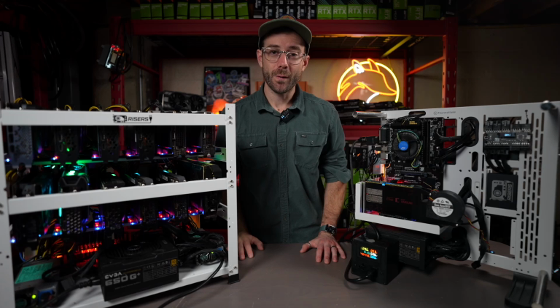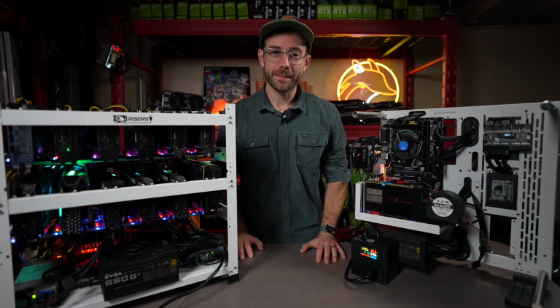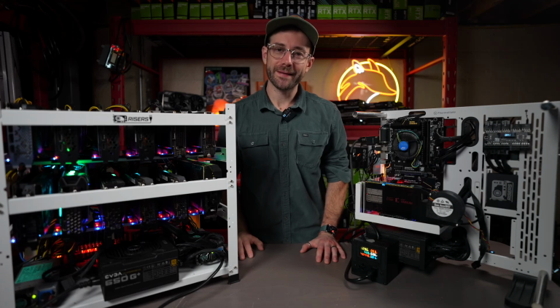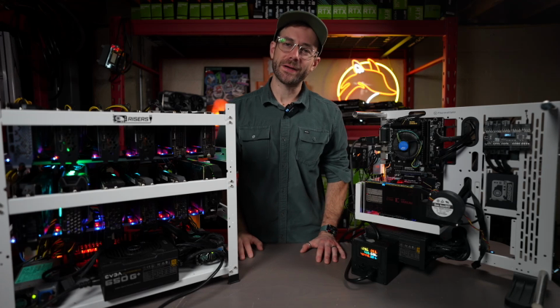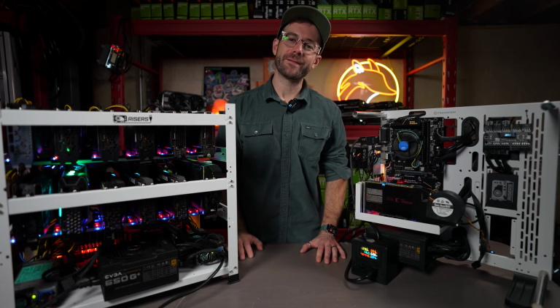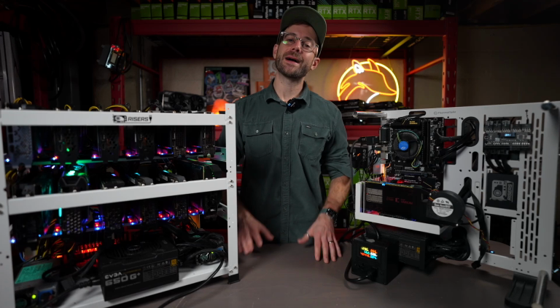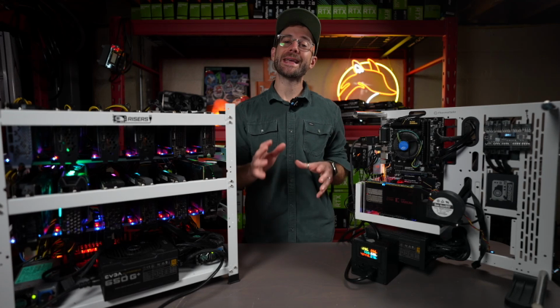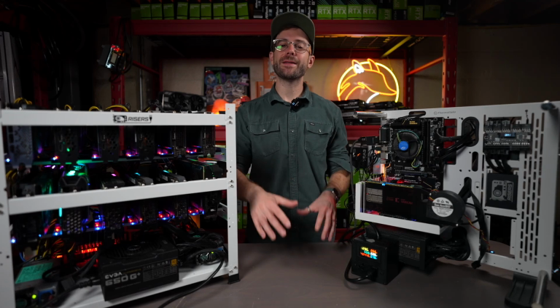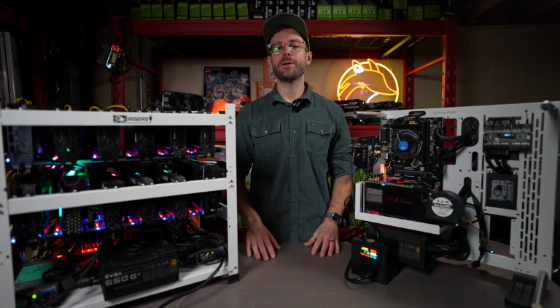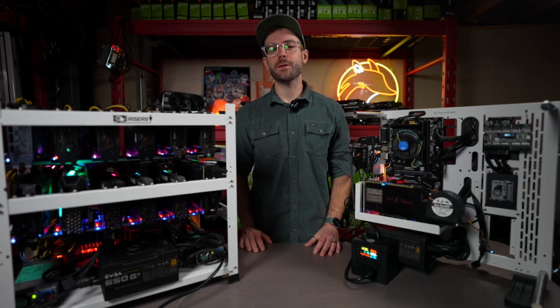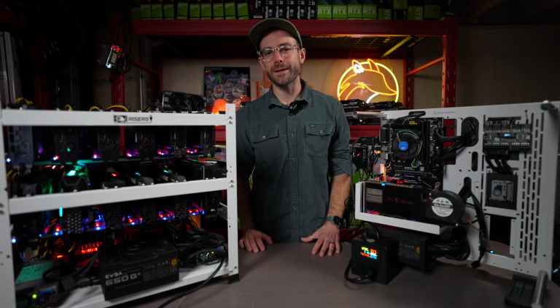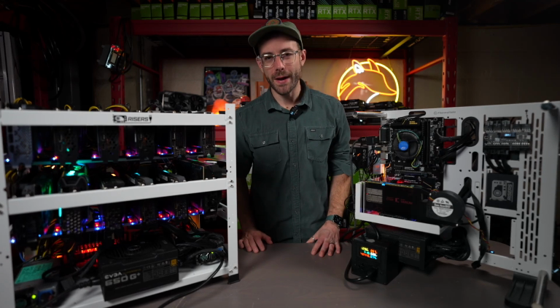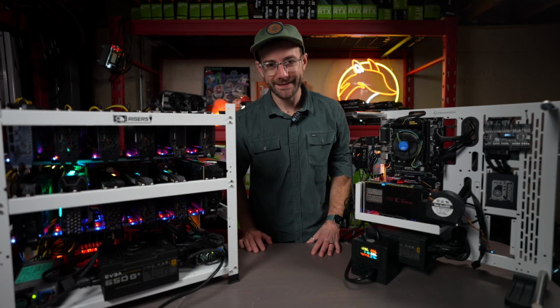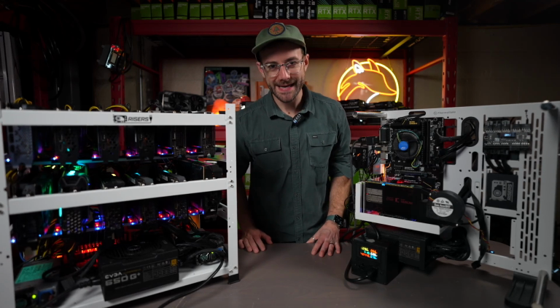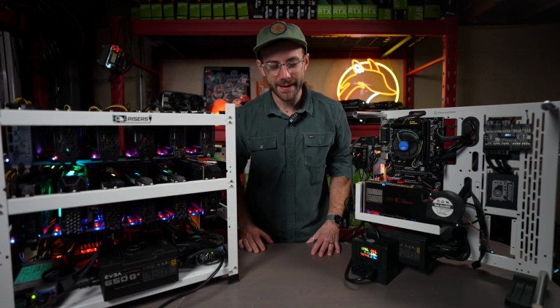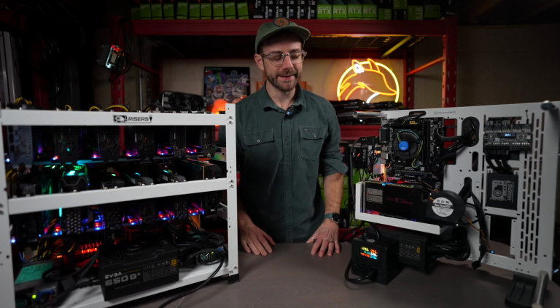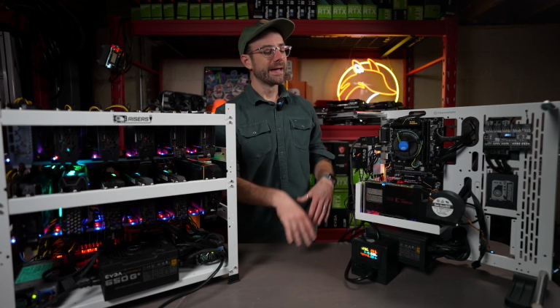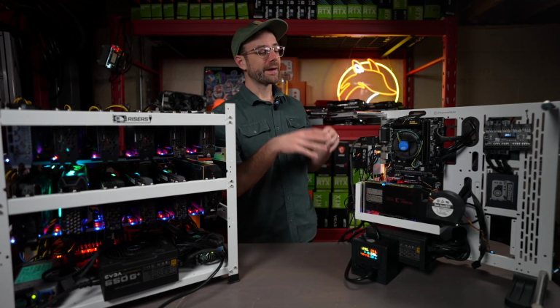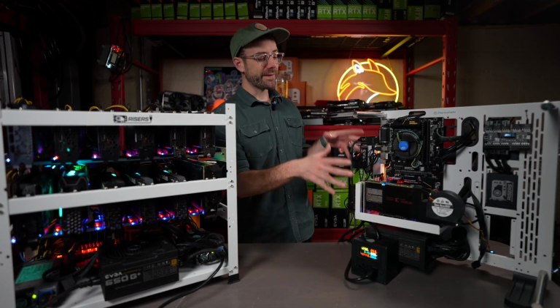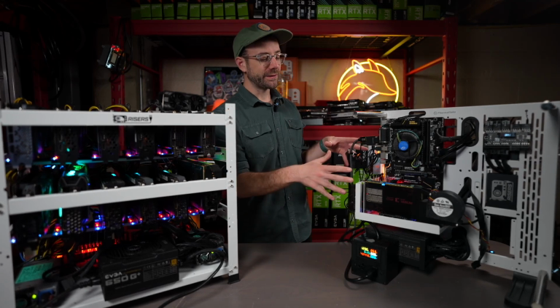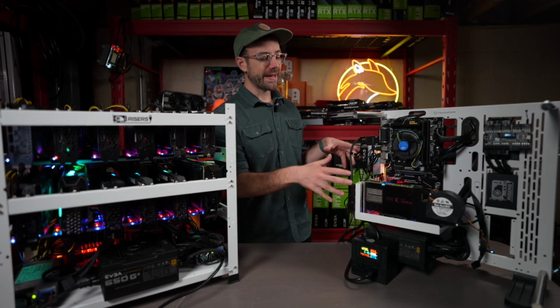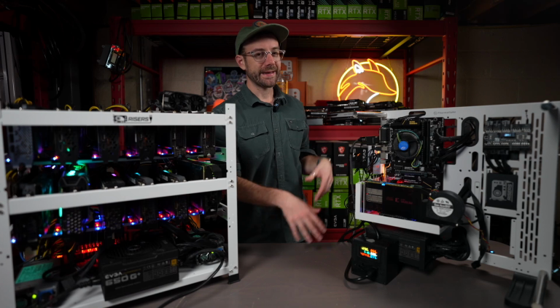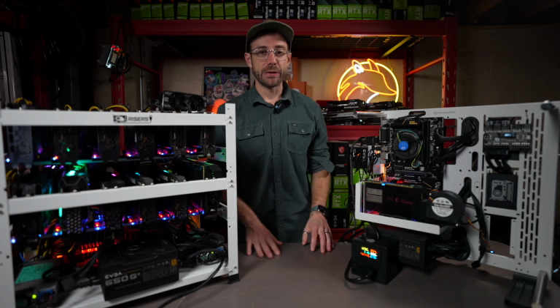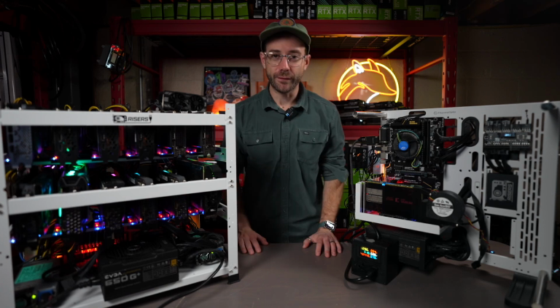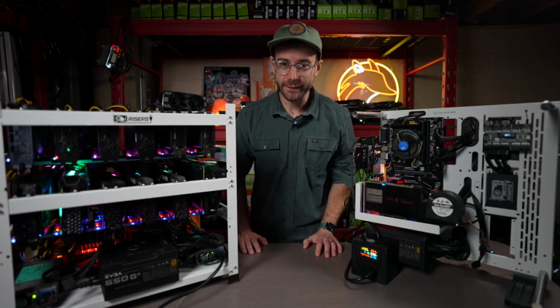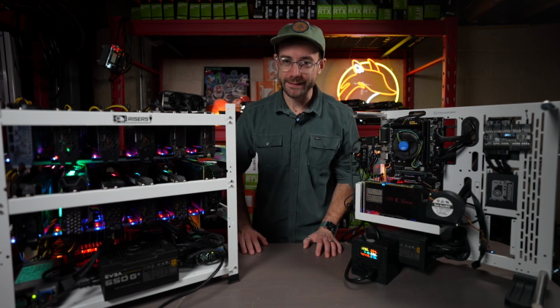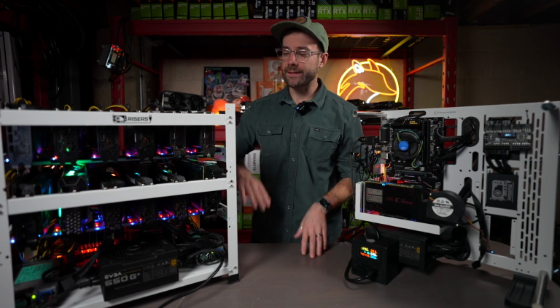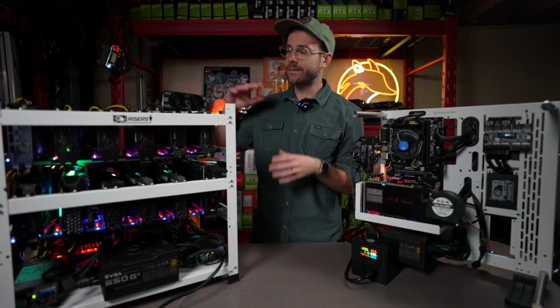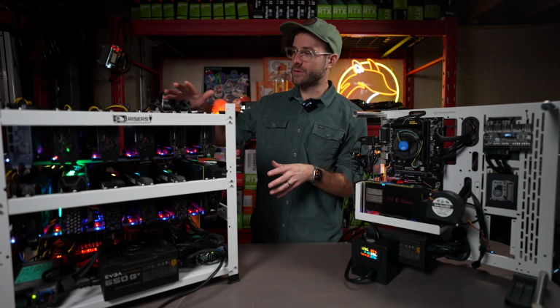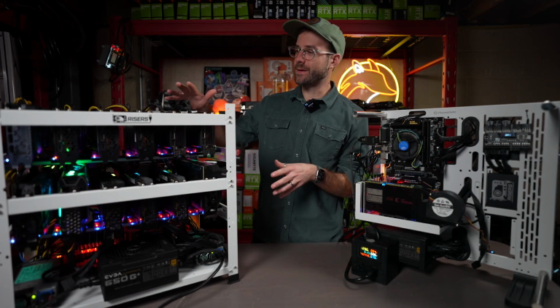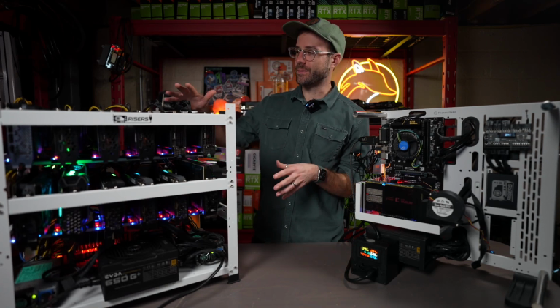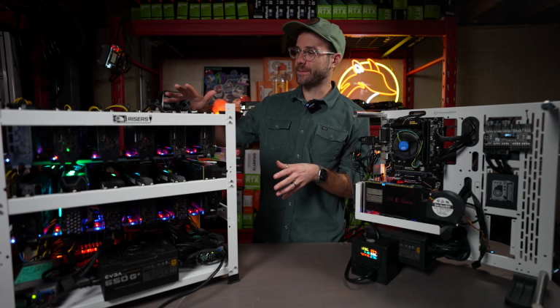Yo, what's up guys? Mike Redfox. In this video, we're going to do a head-to-head mining on an FPGA versus some GPUs.